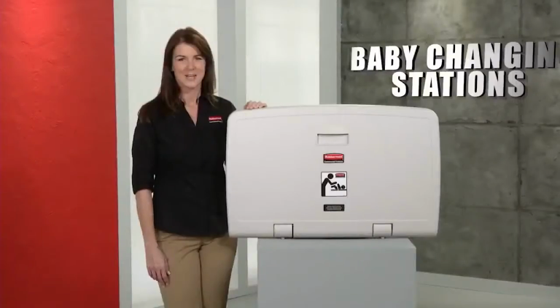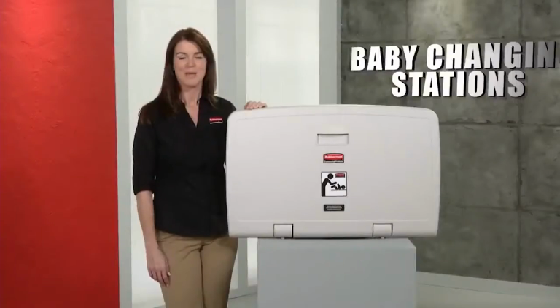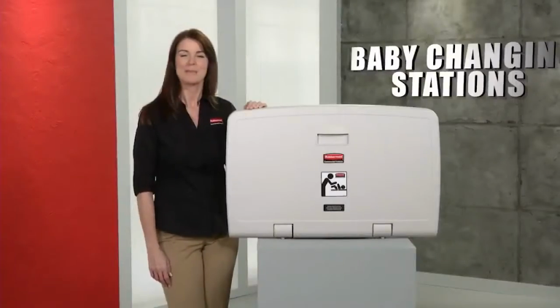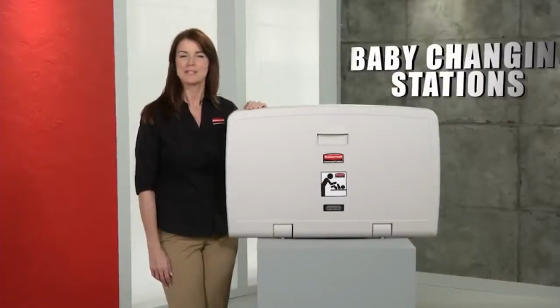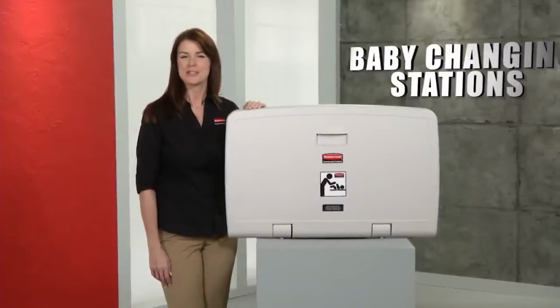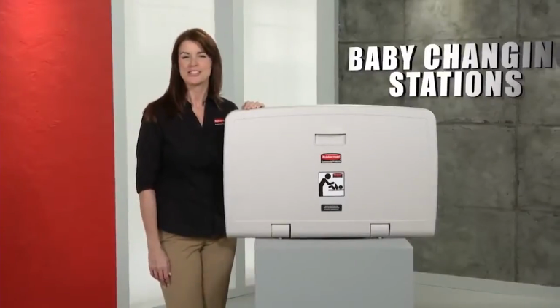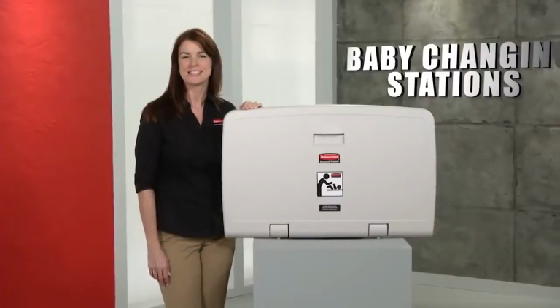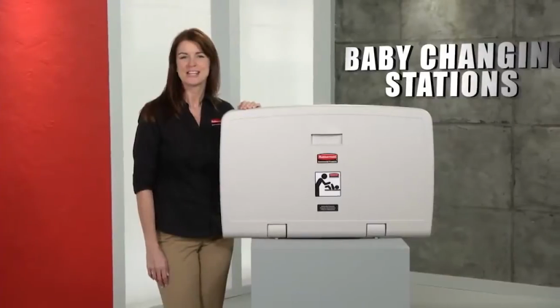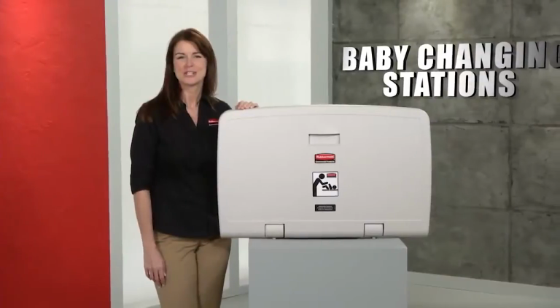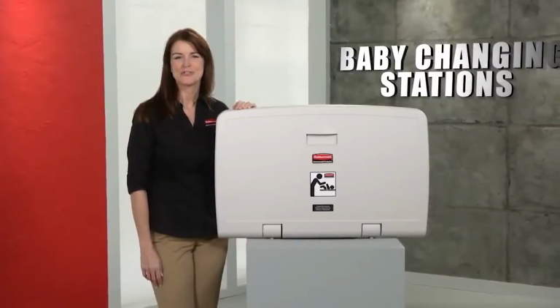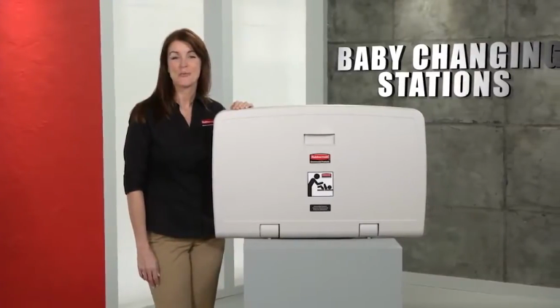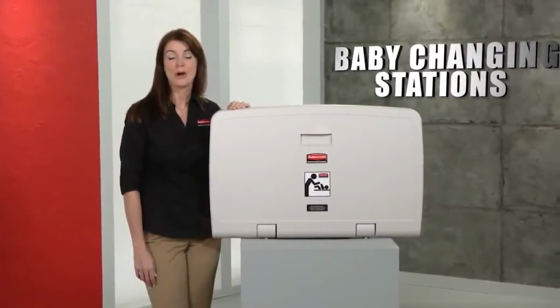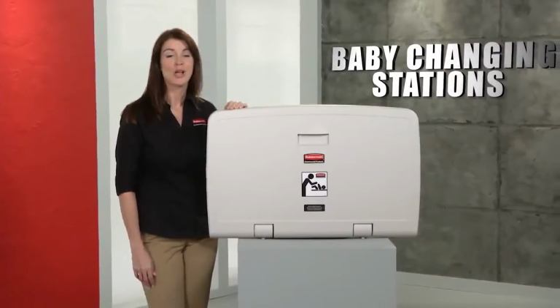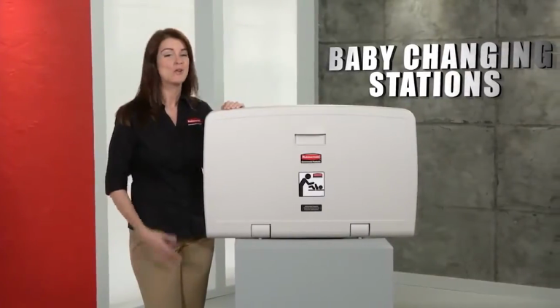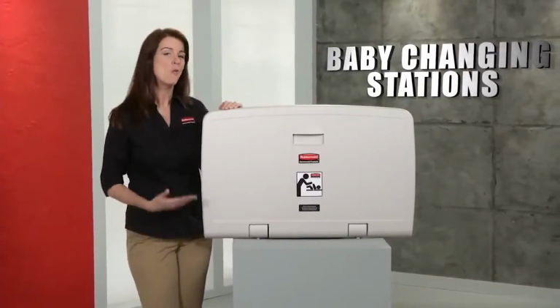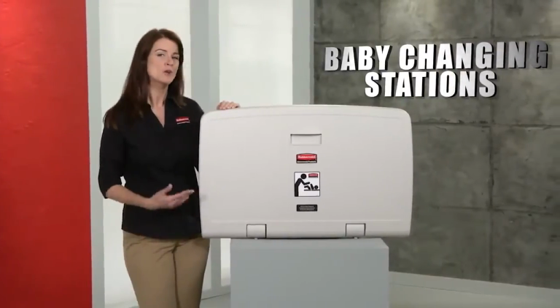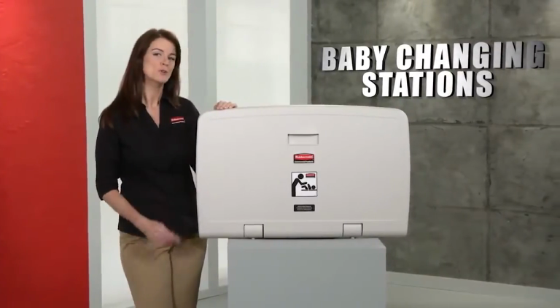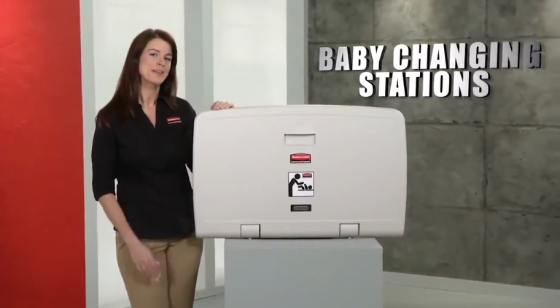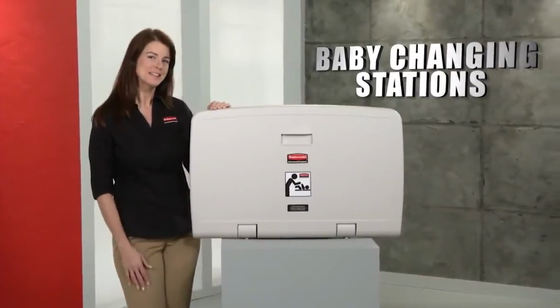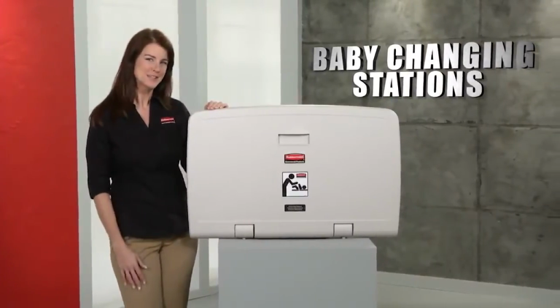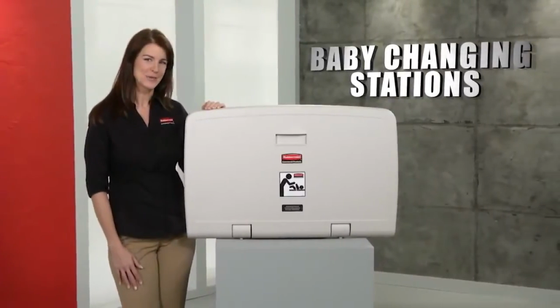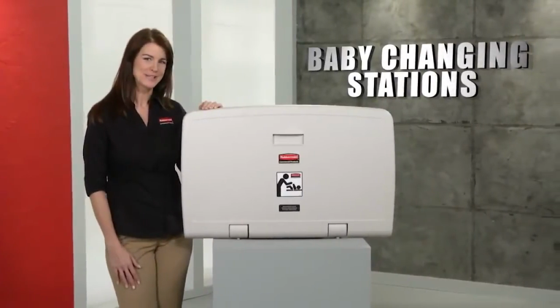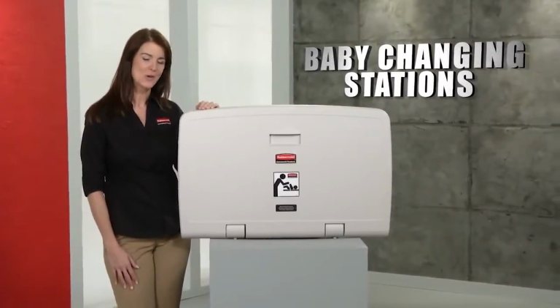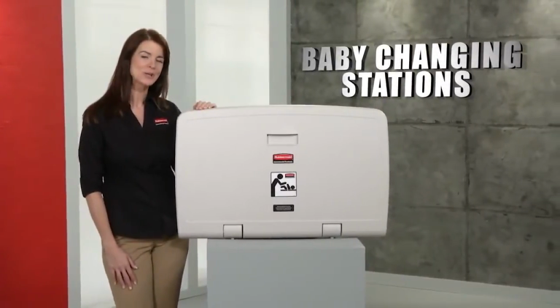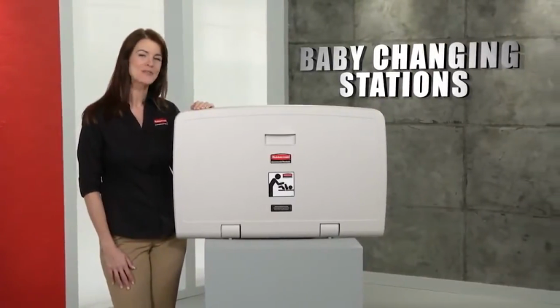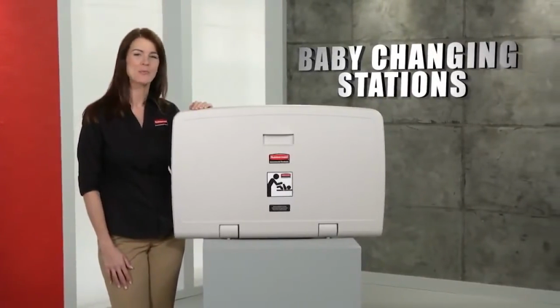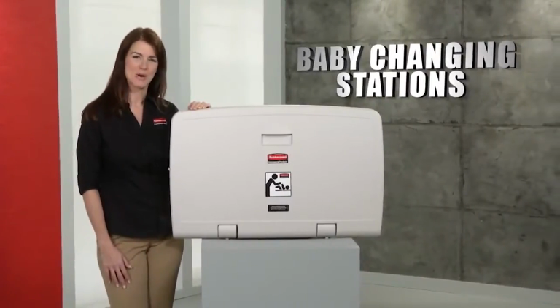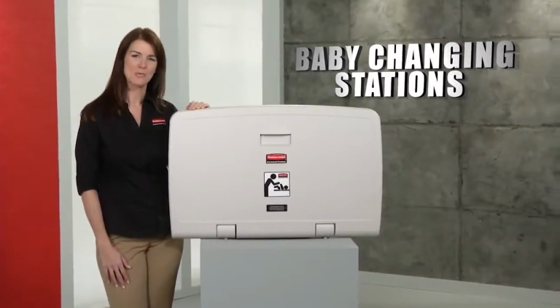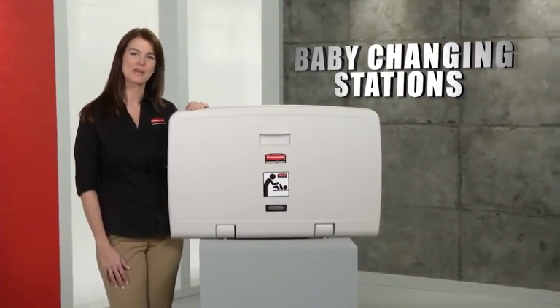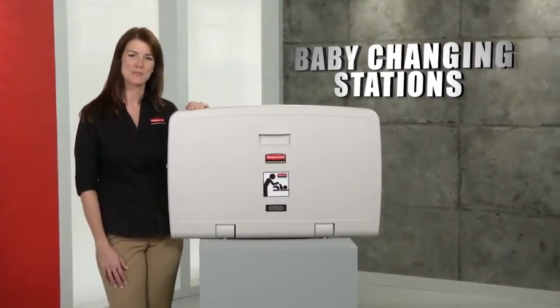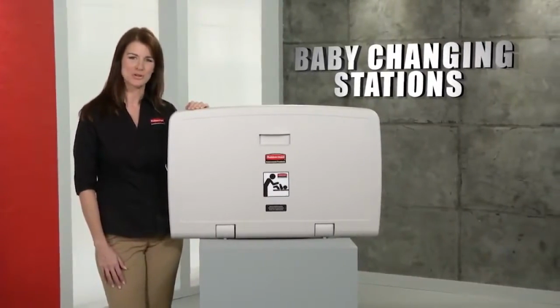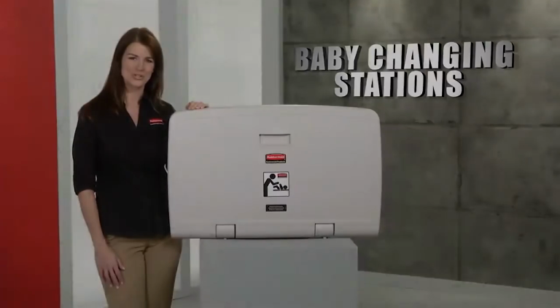Baby changing stations from our line of washroom accessories, only from Rubbermaid Commercial.